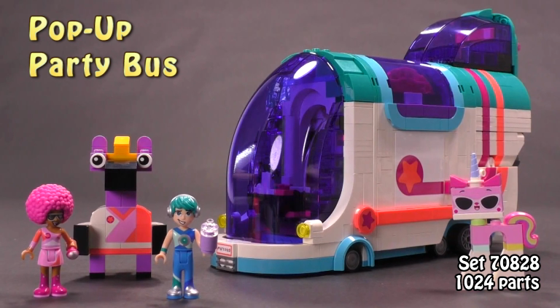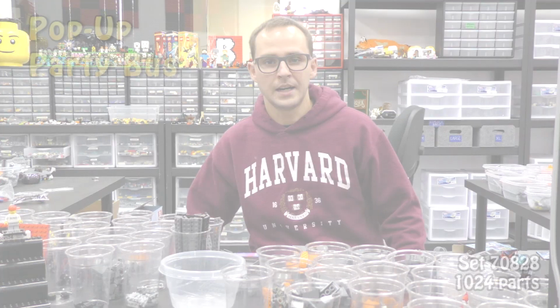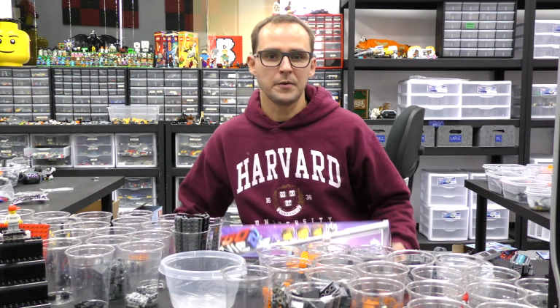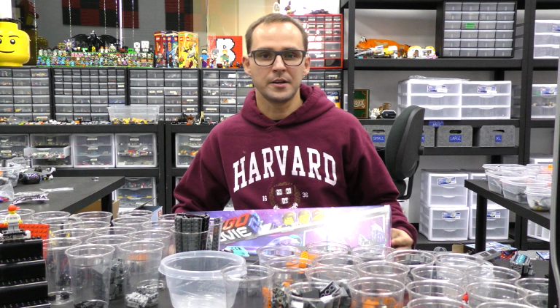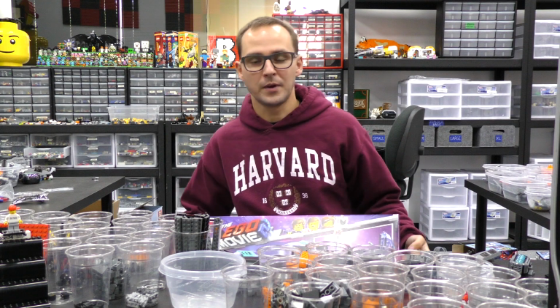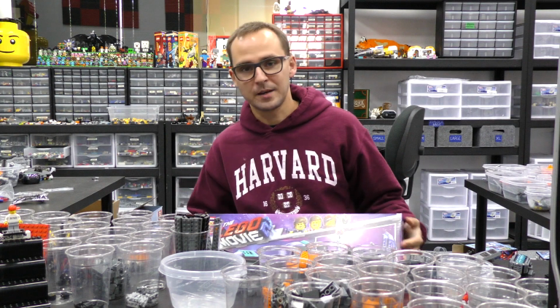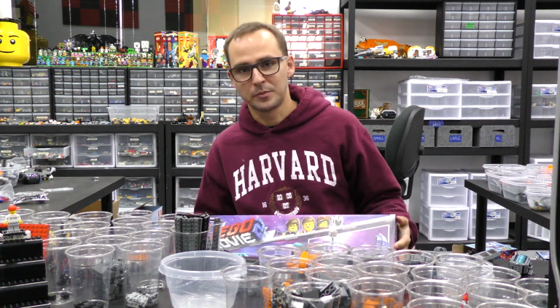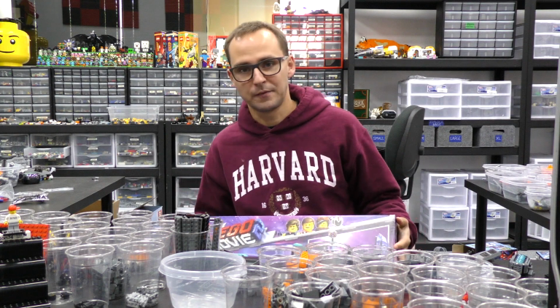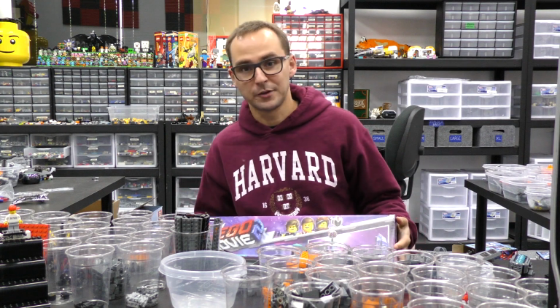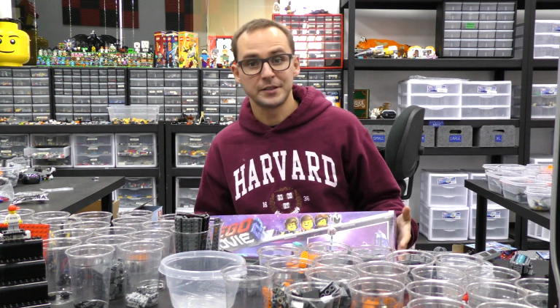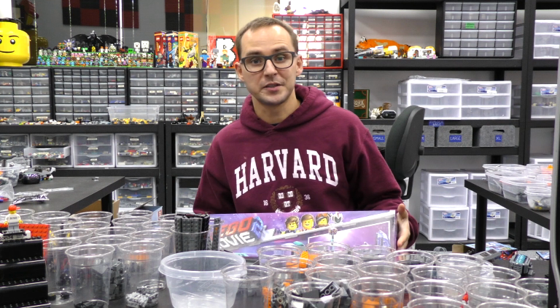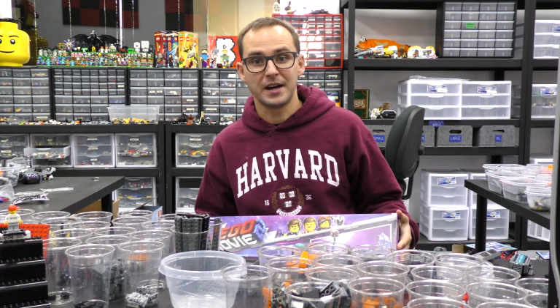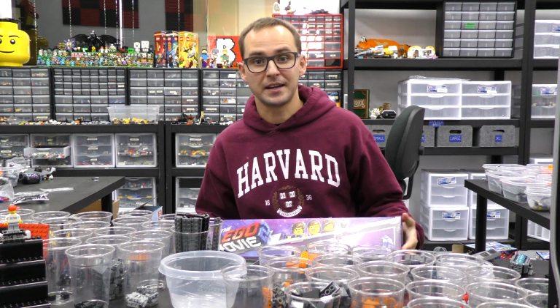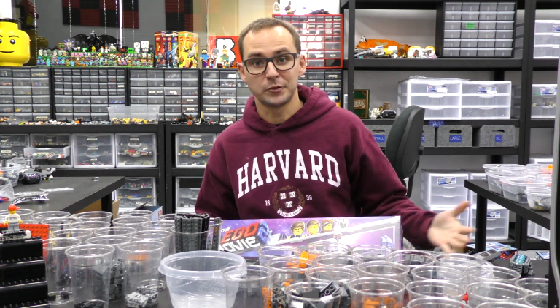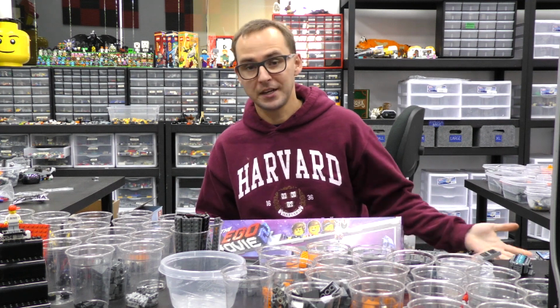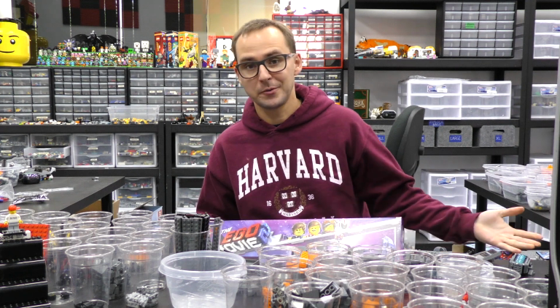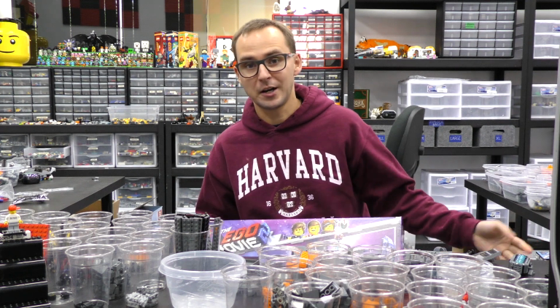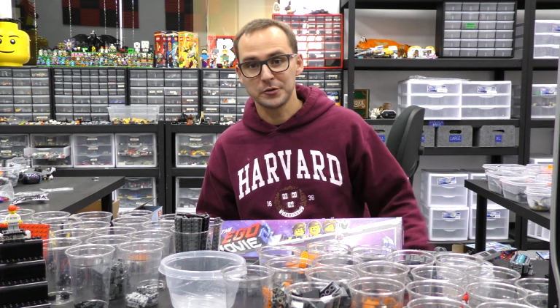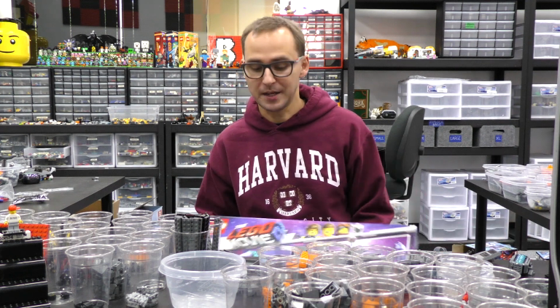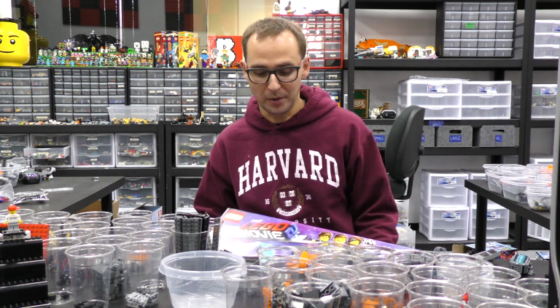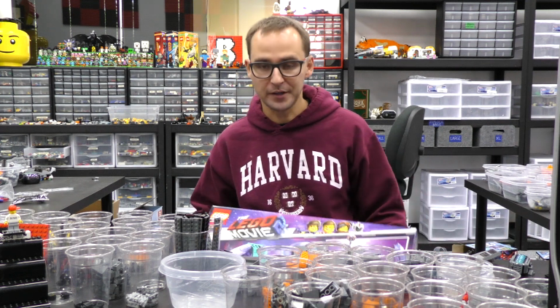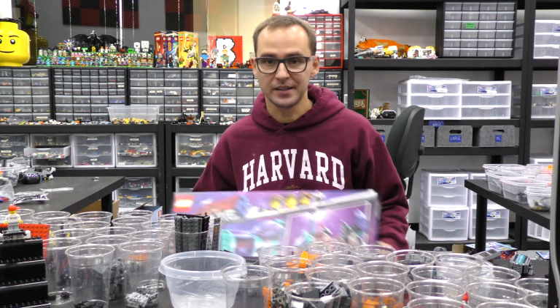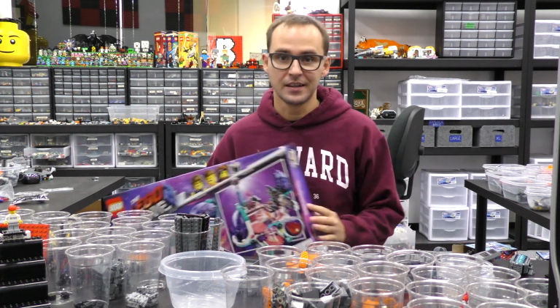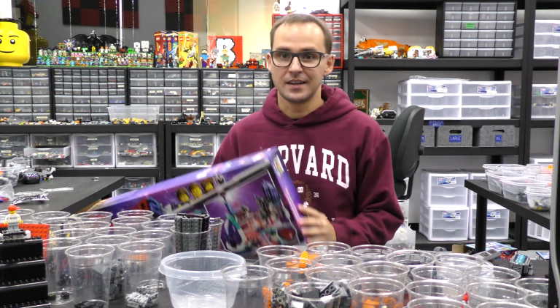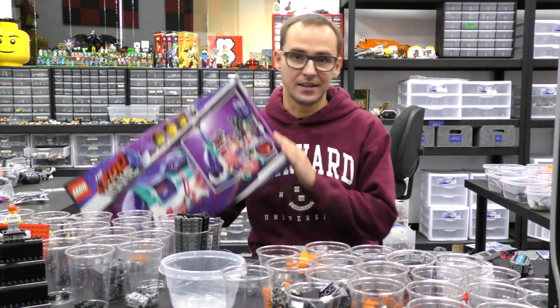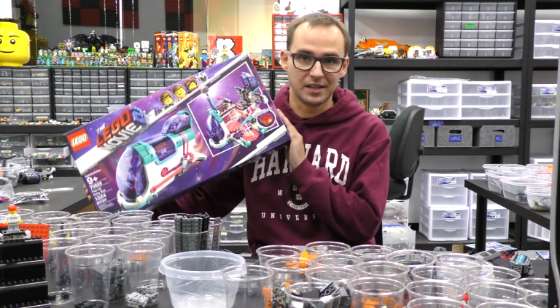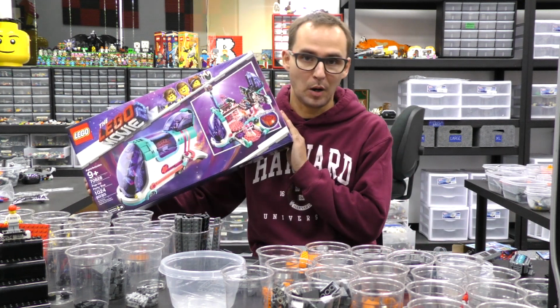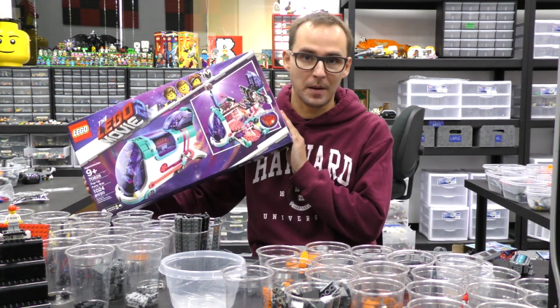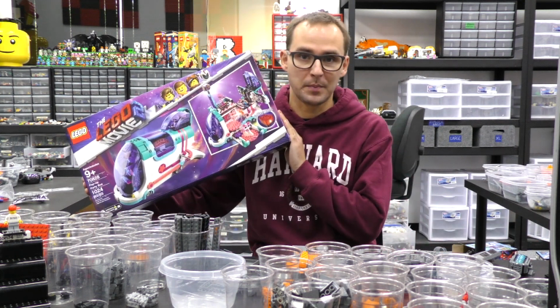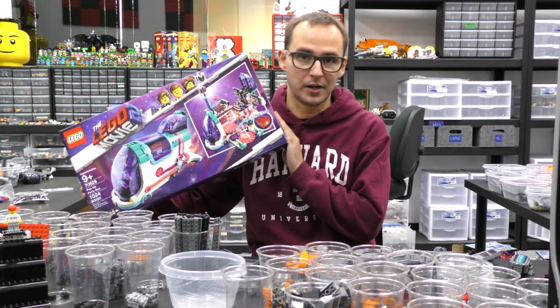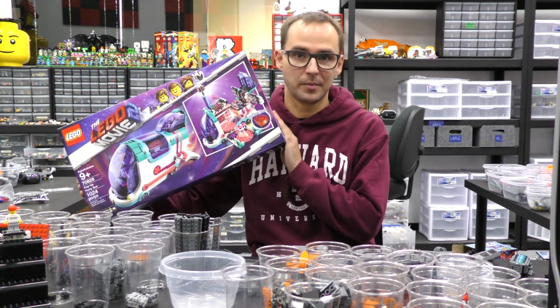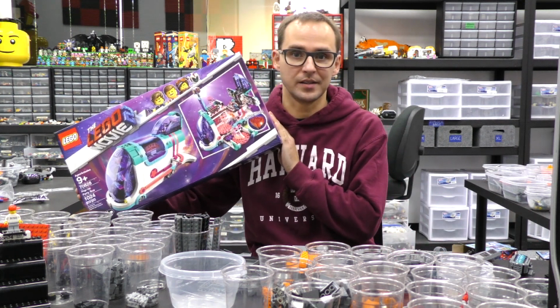Hi everyone, welcome to Brick Vault. This is Mike, and today we are hosting a party in the pop-up party bus.